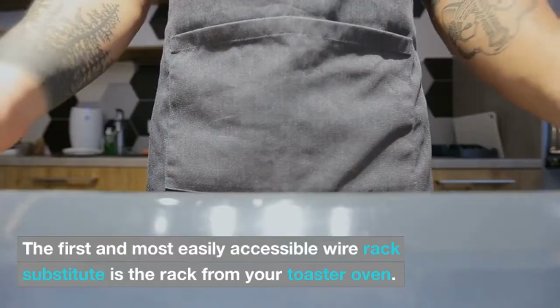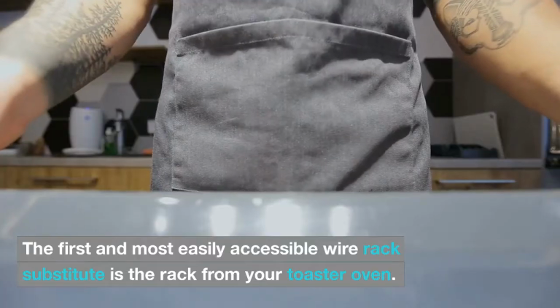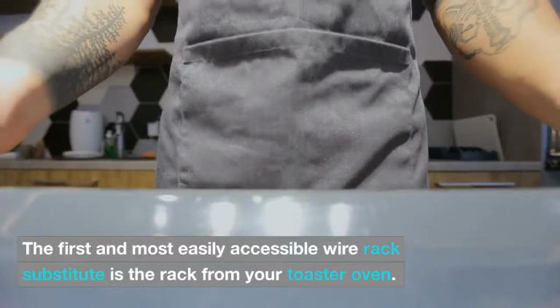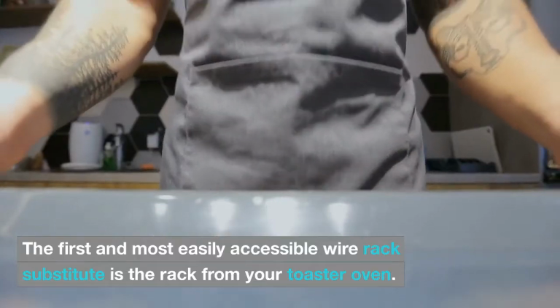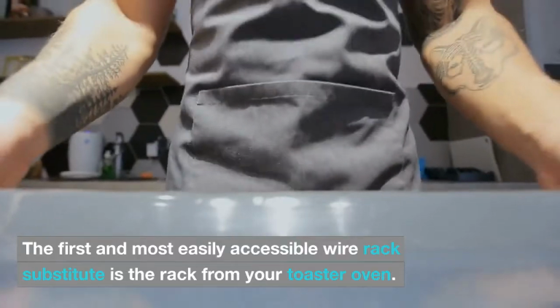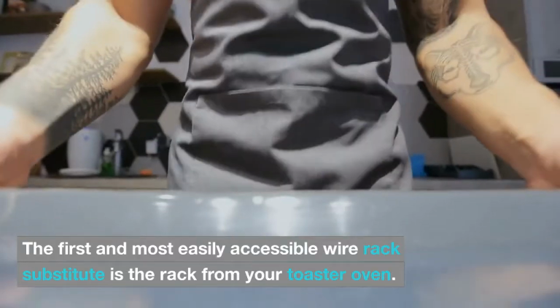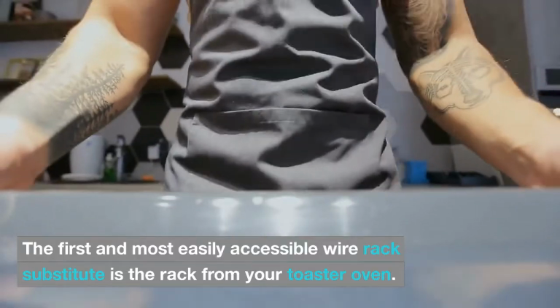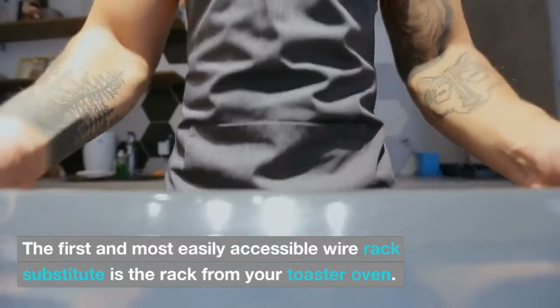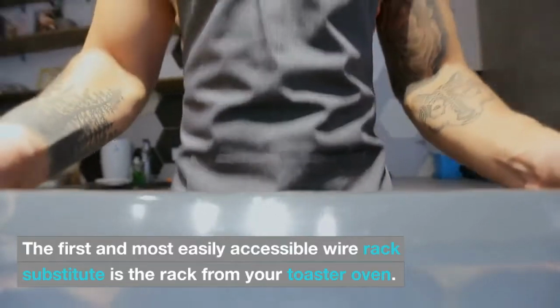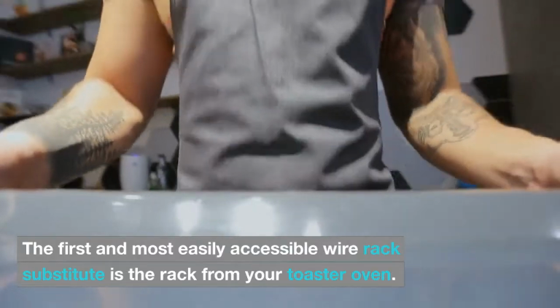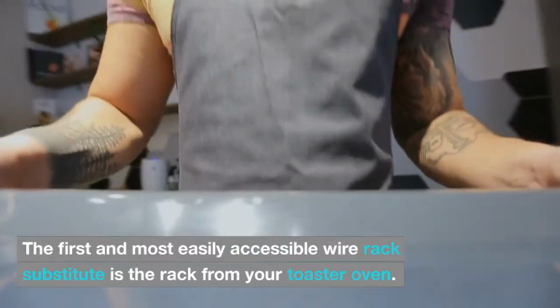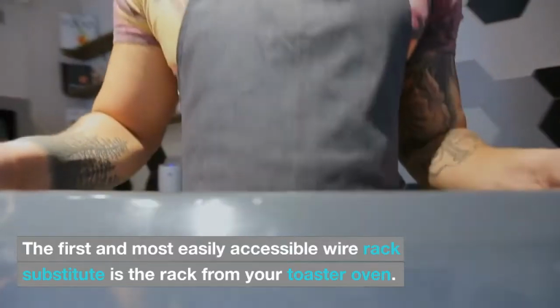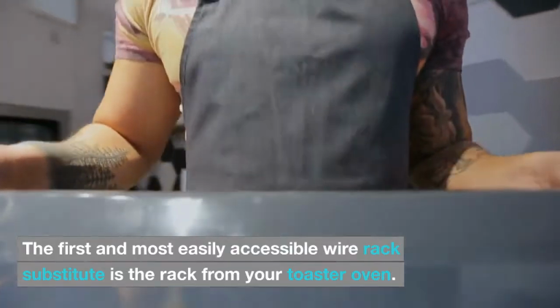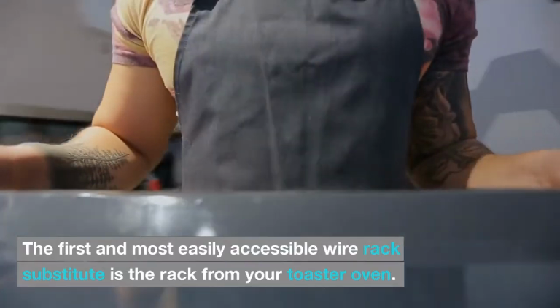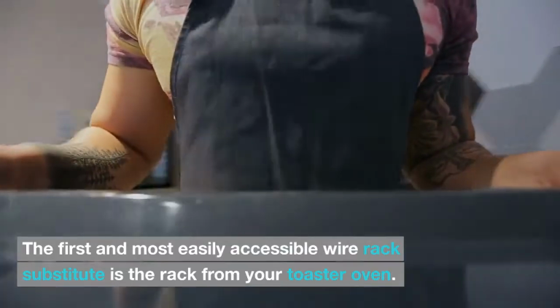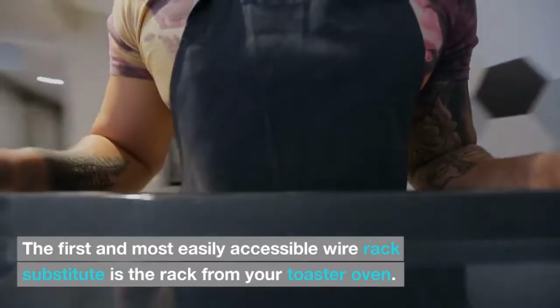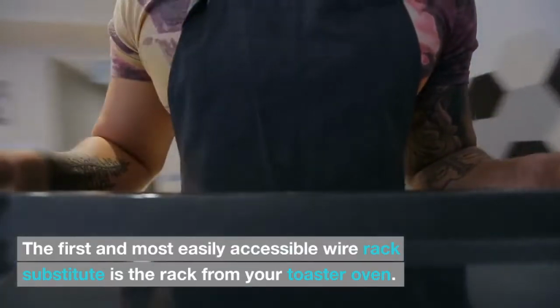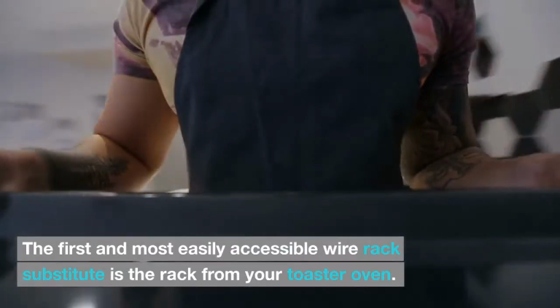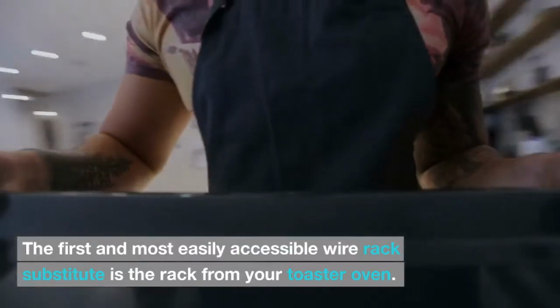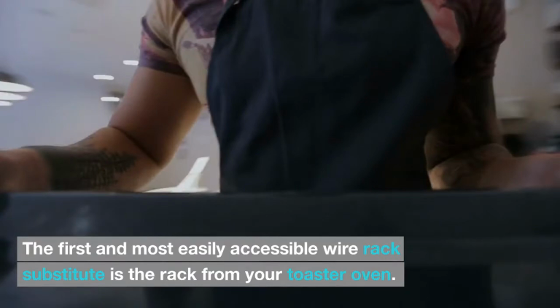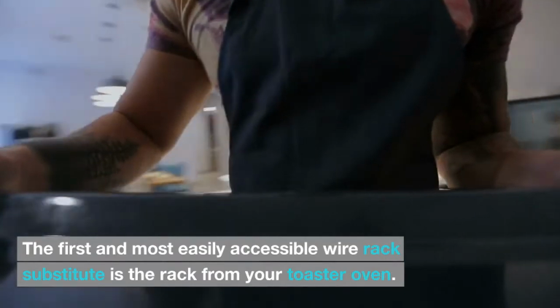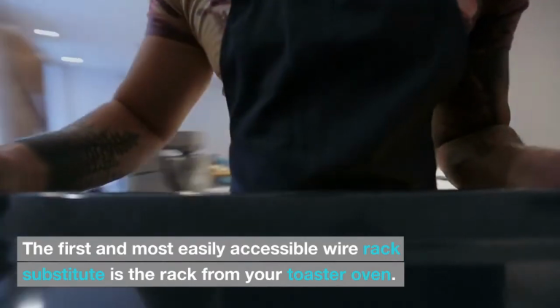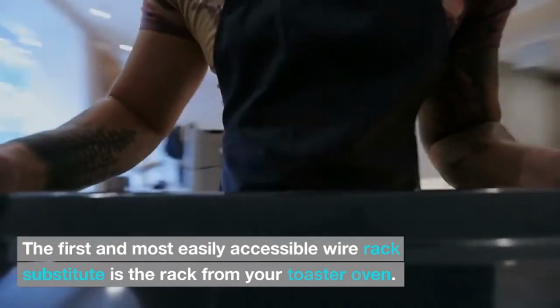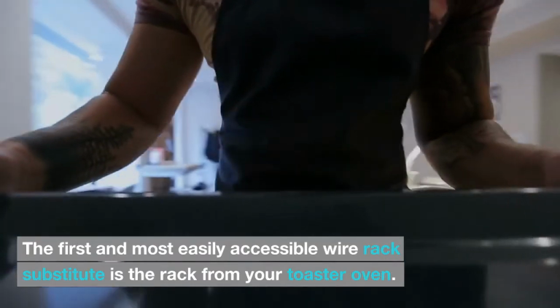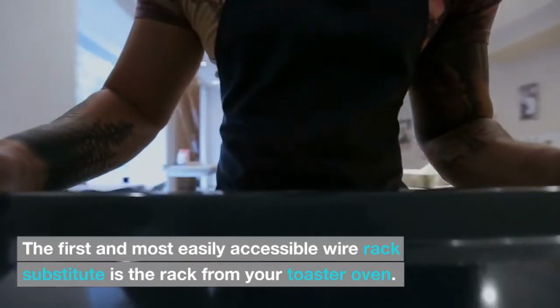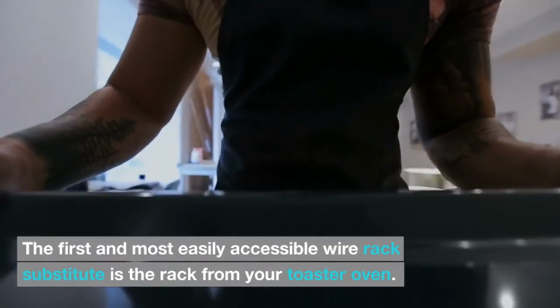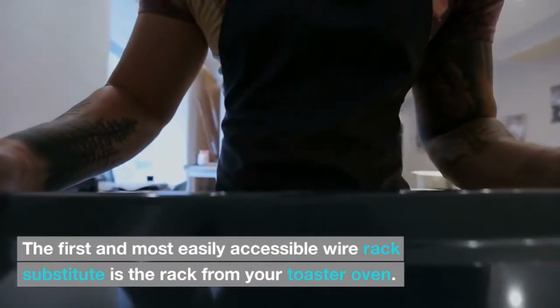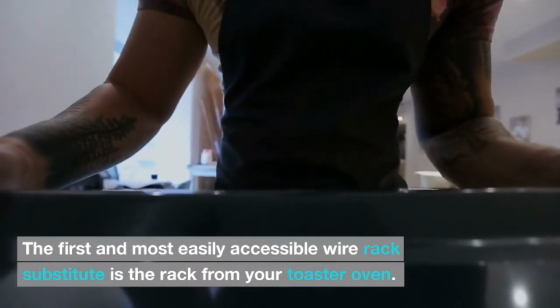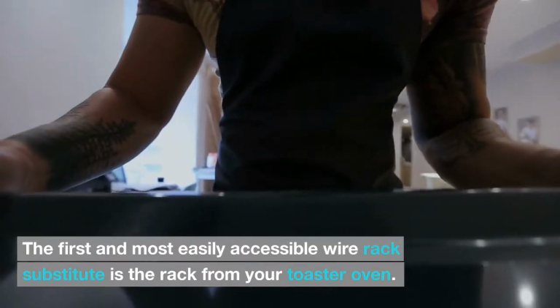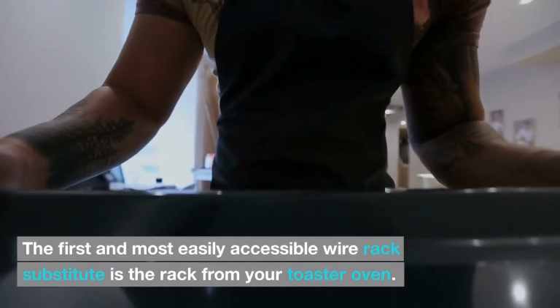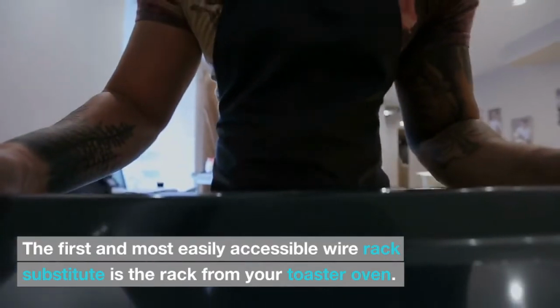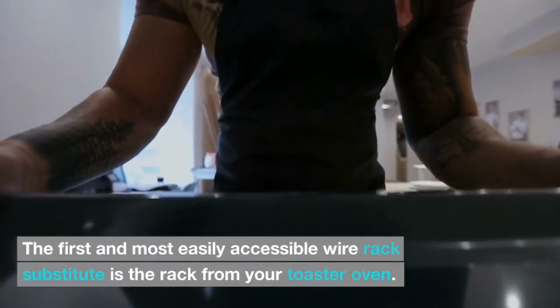The first and most easily accessible wire rack substitute is the rack from your toaster oven.